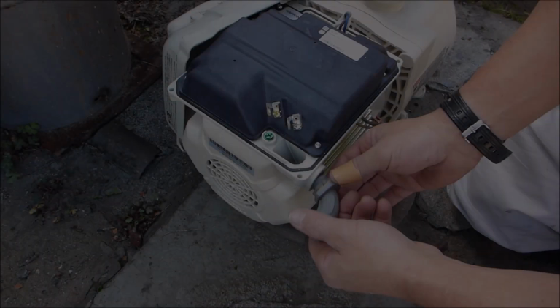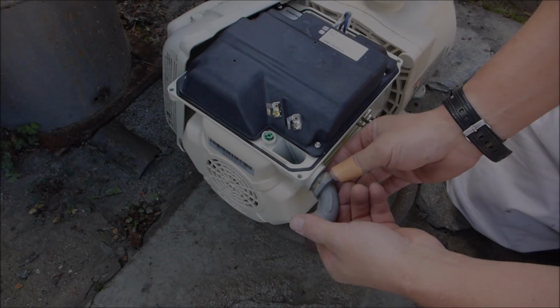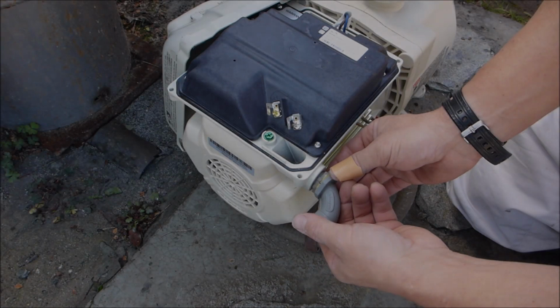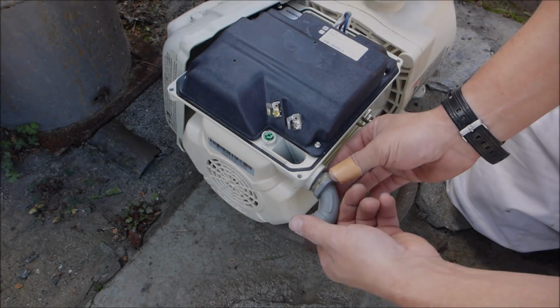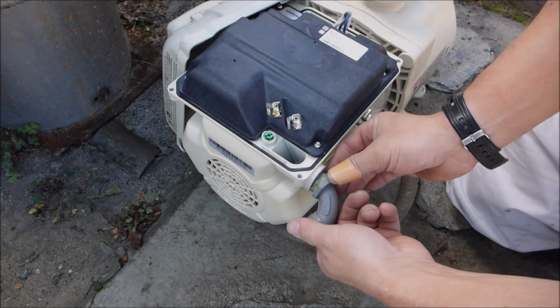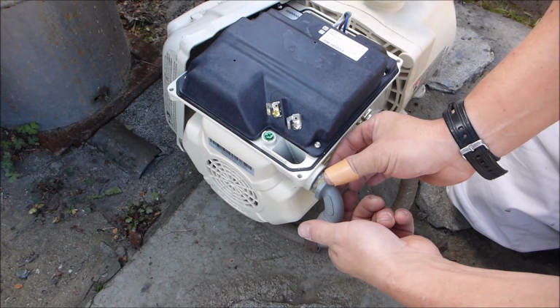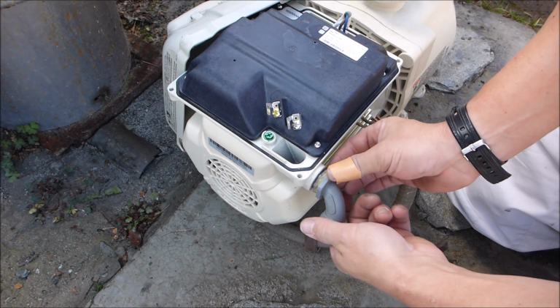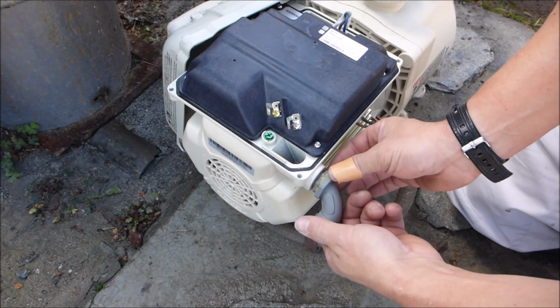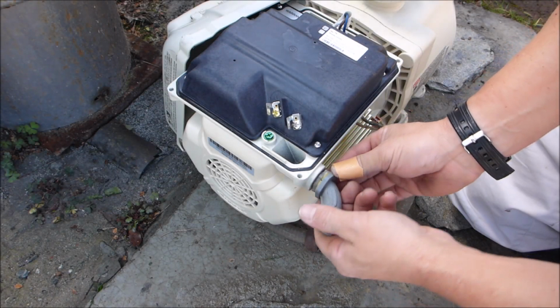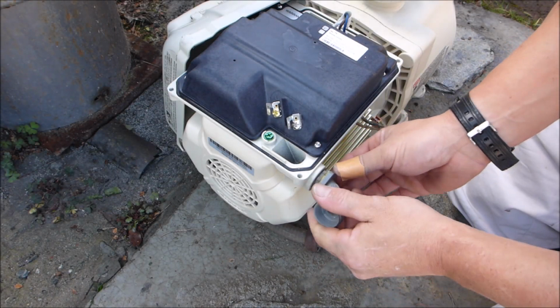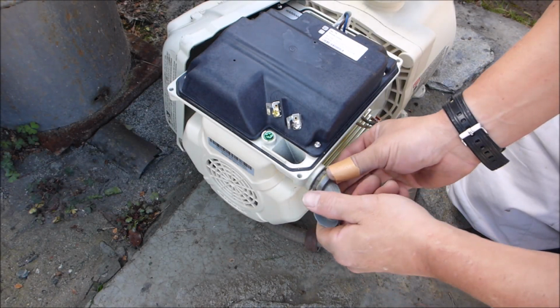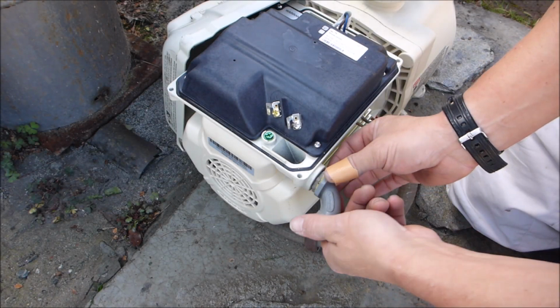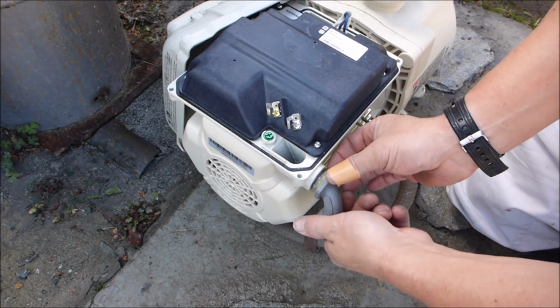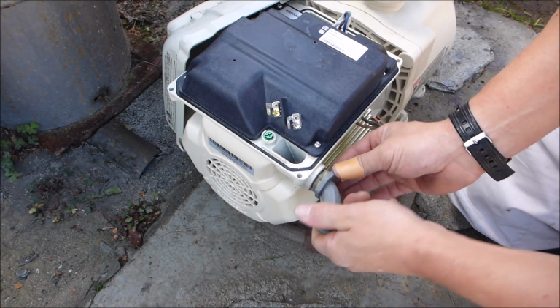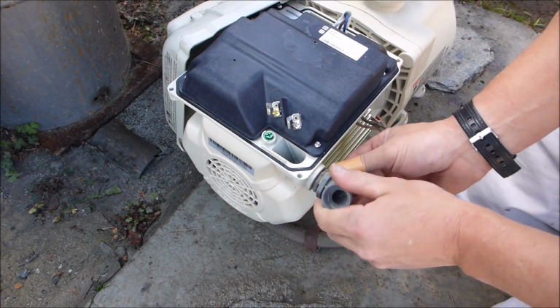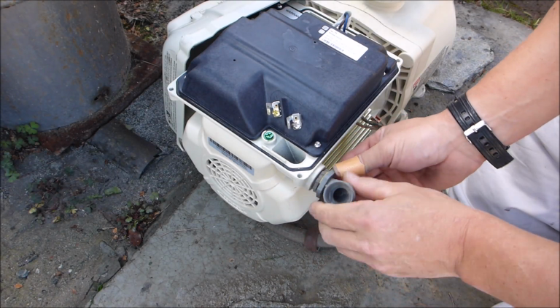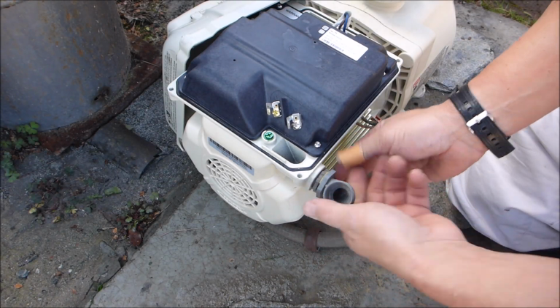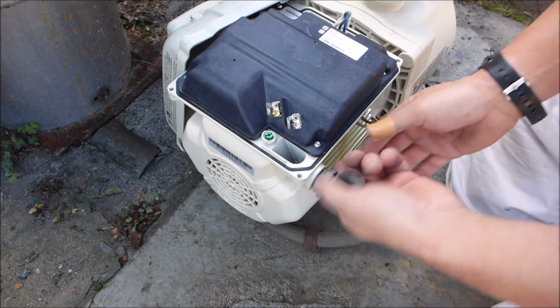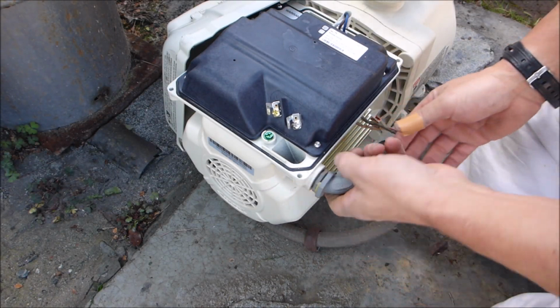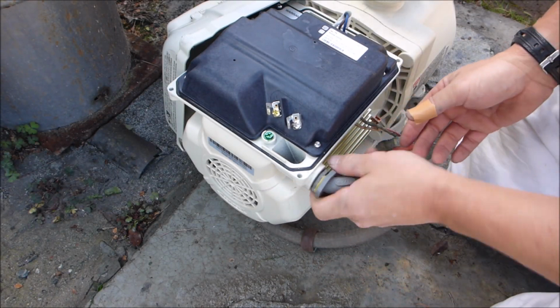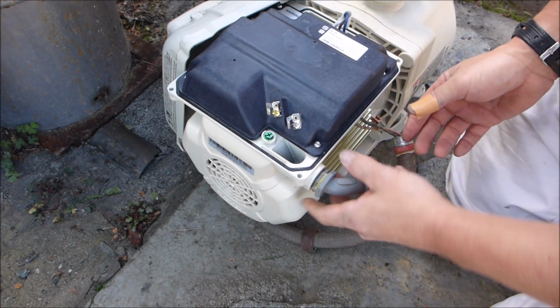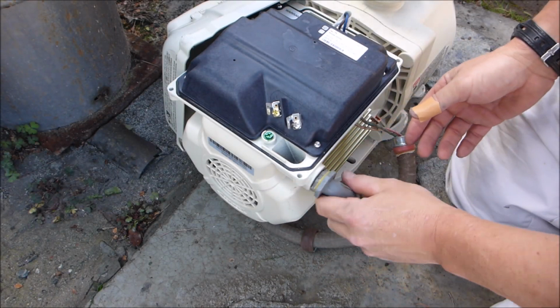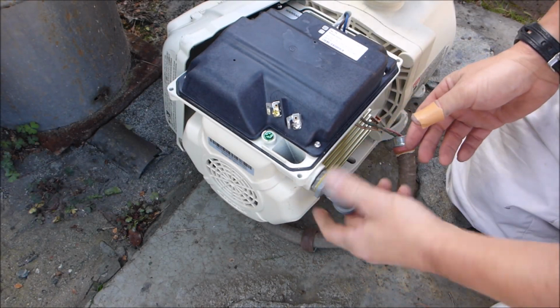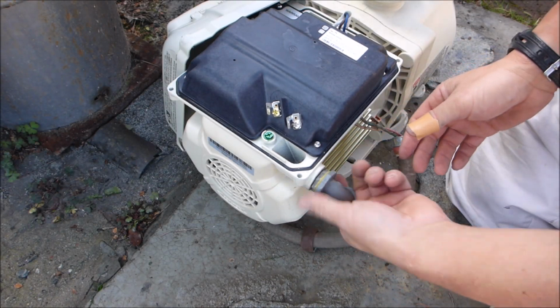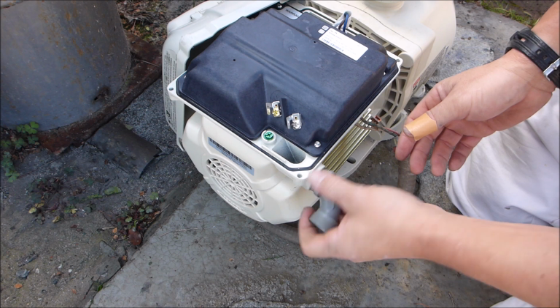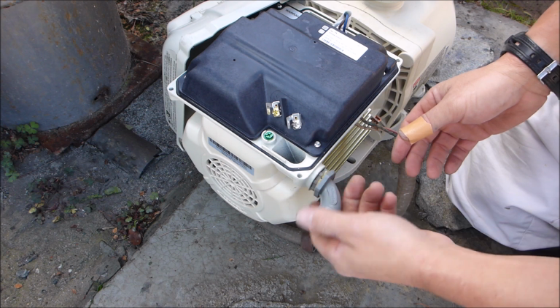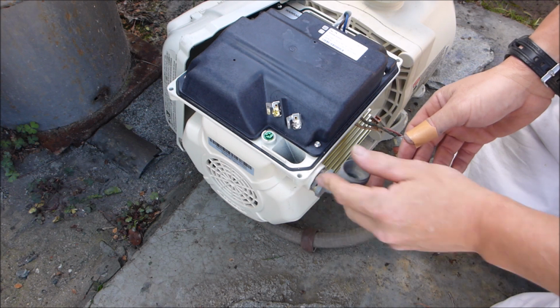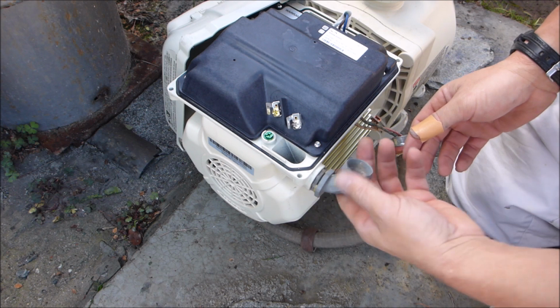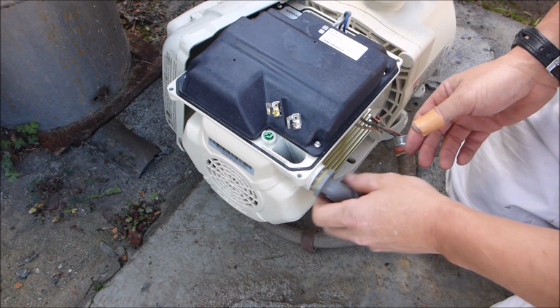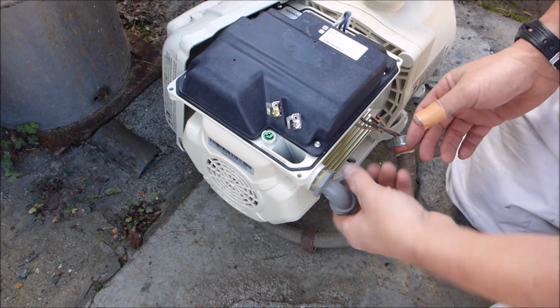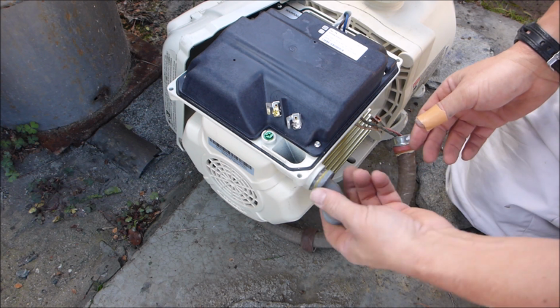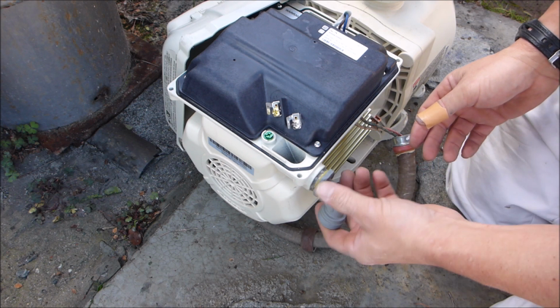The pump doesn't come with the elbow fitting. I have extras in my truck, but you can use one off your old pump if you have one.